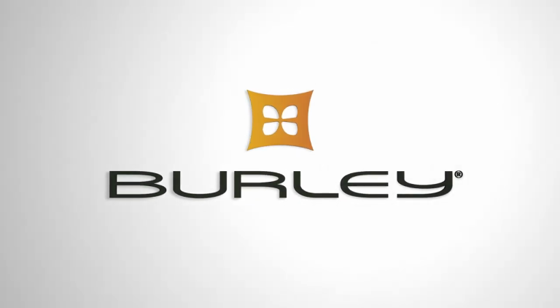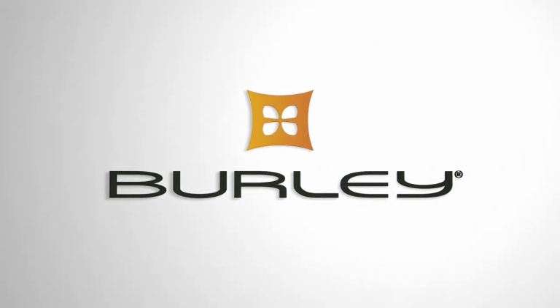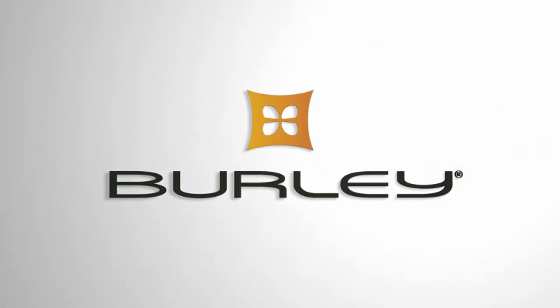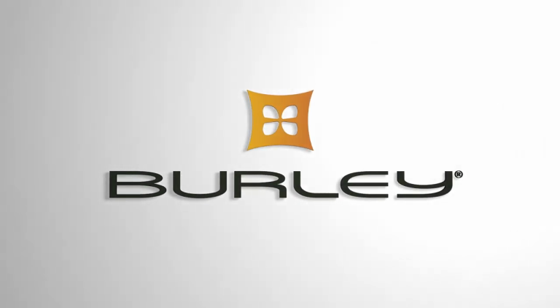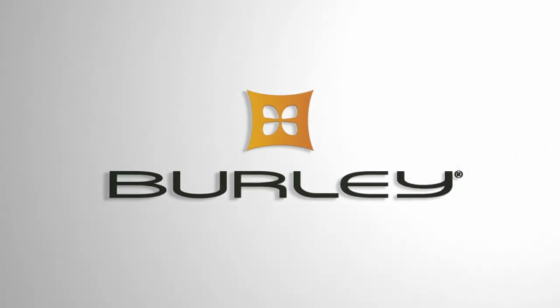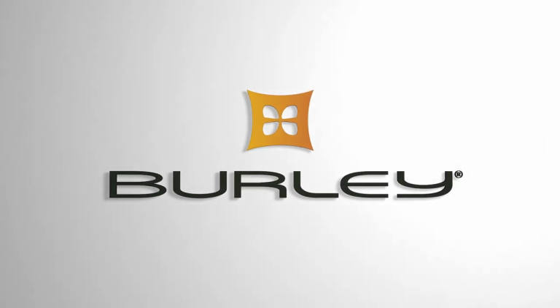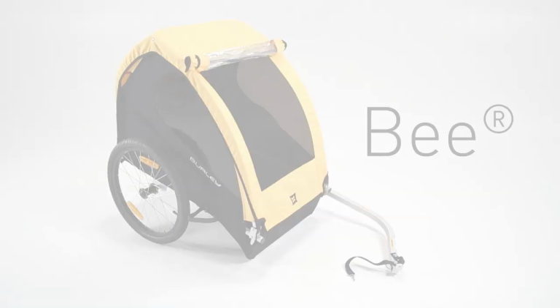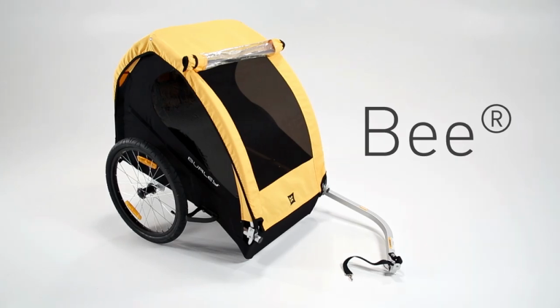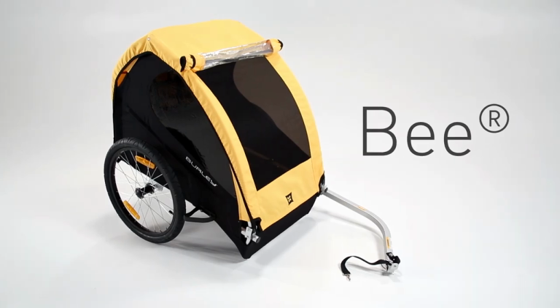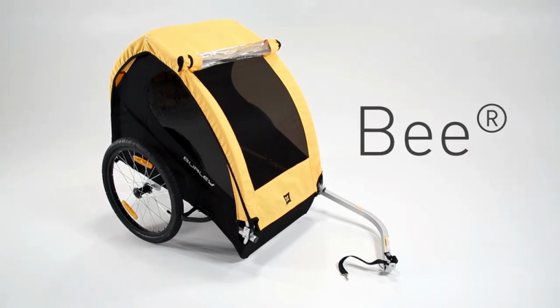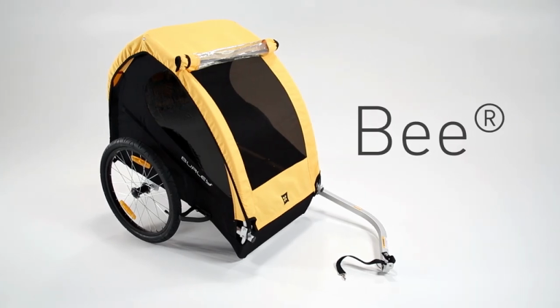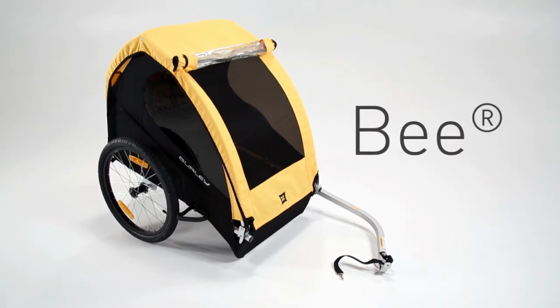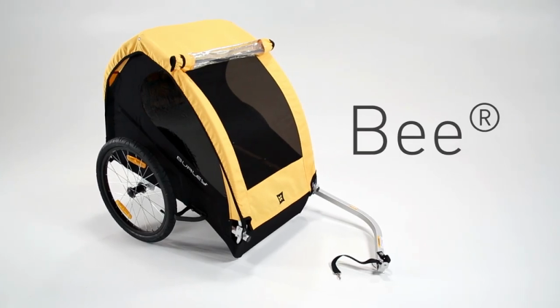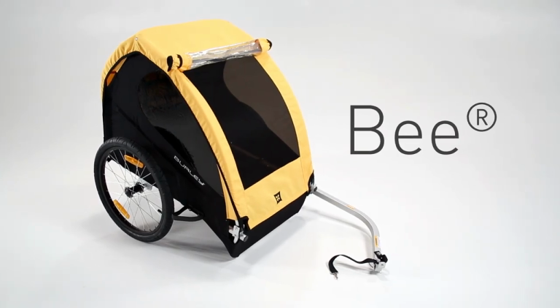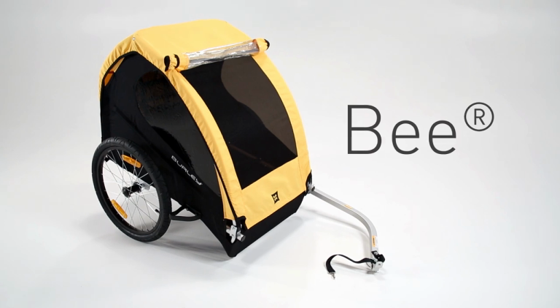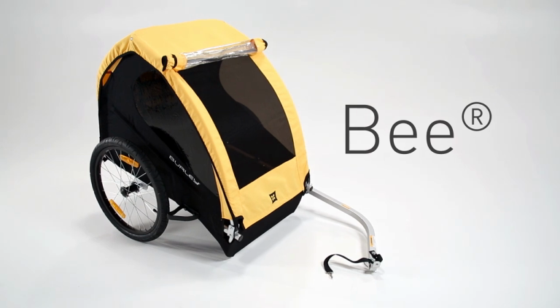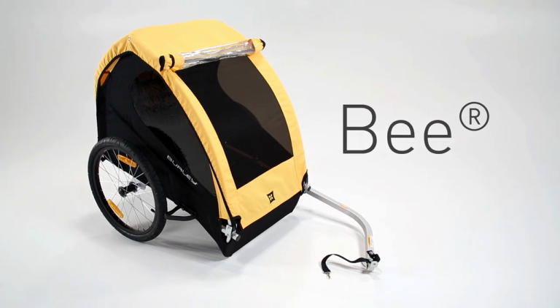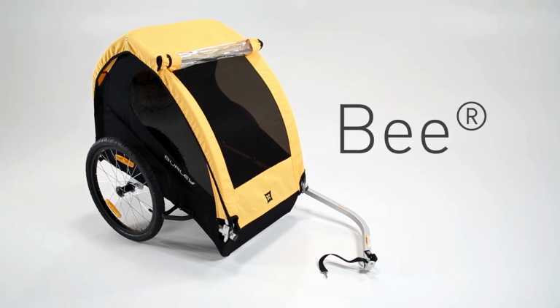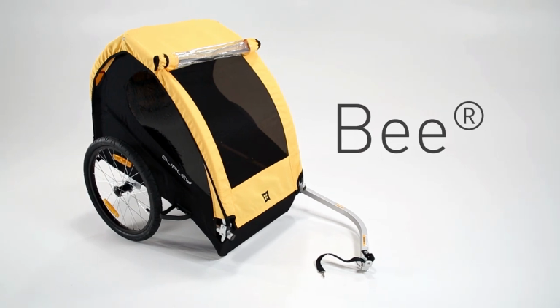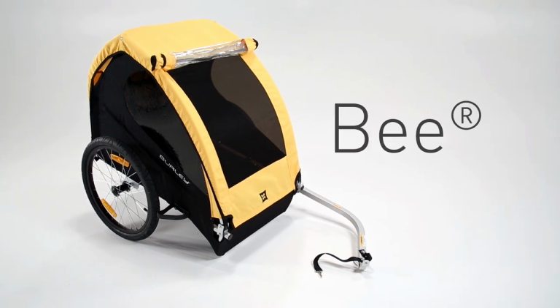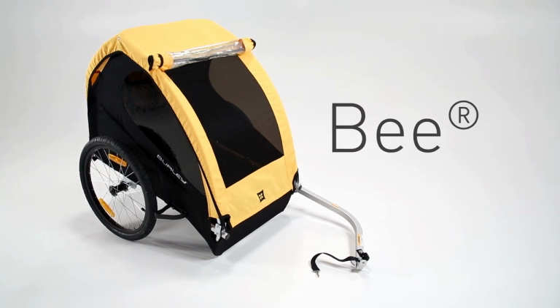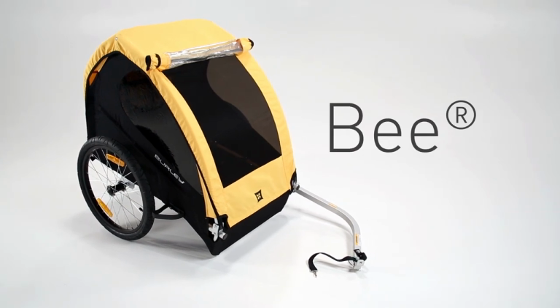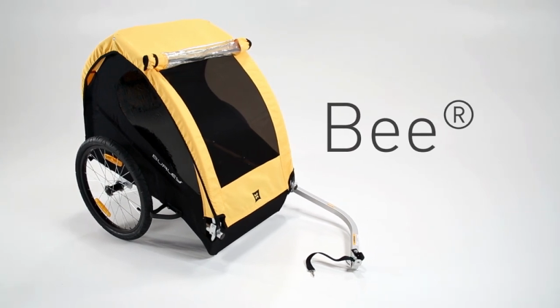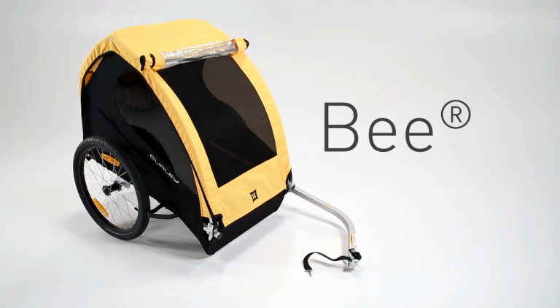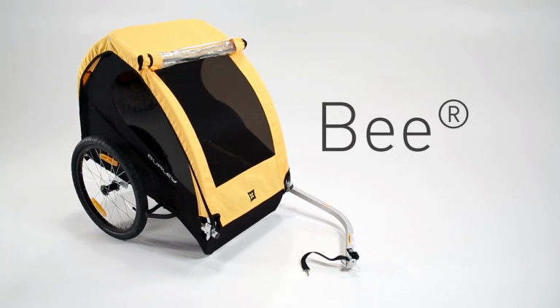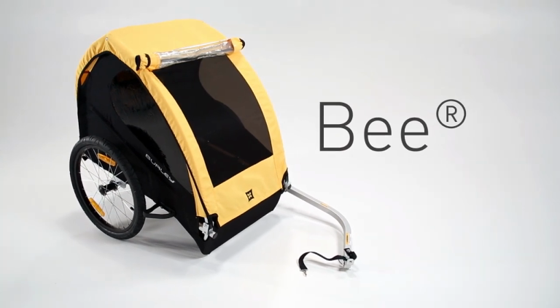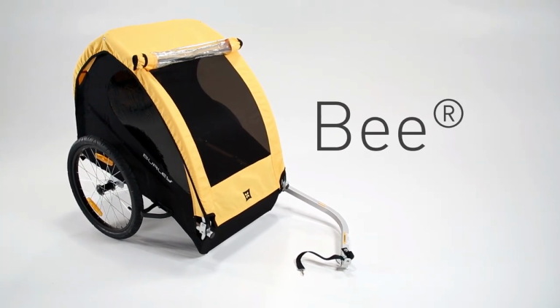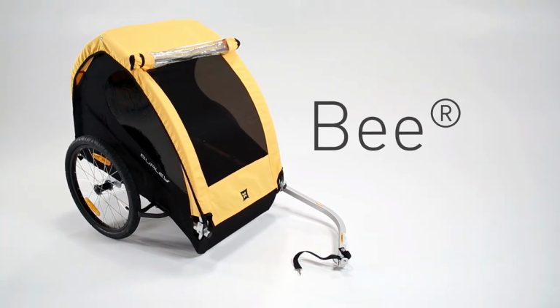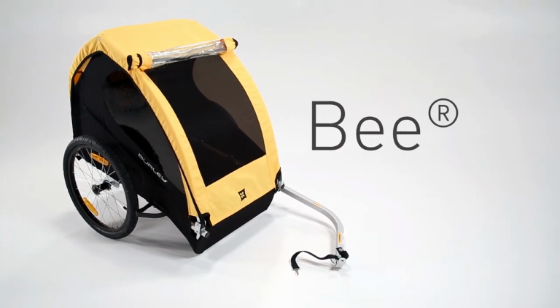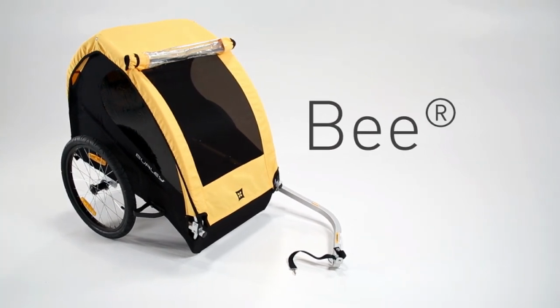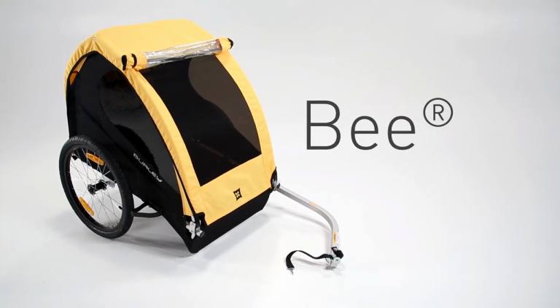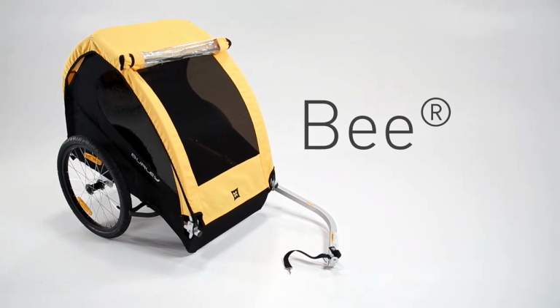Welcome to the instructional video for the Burley B. The B is a bike-only trailer that is not designed for use with strolling, jogging, and ski kits.